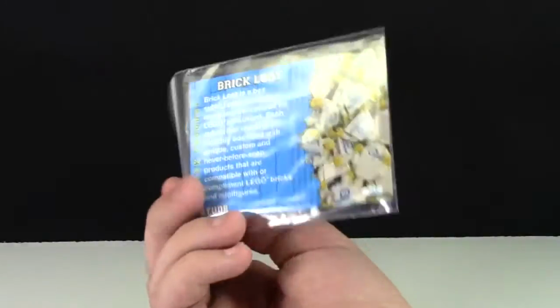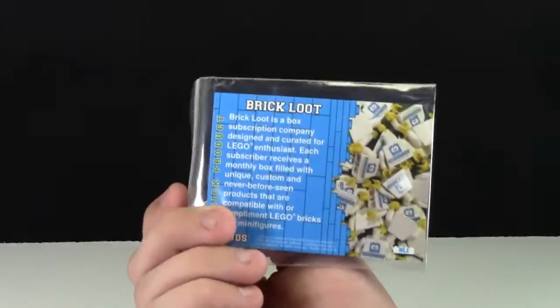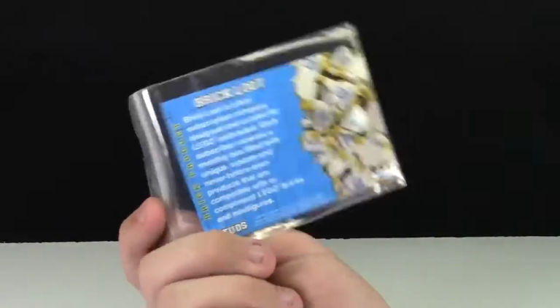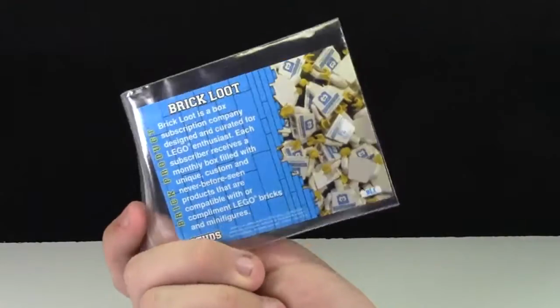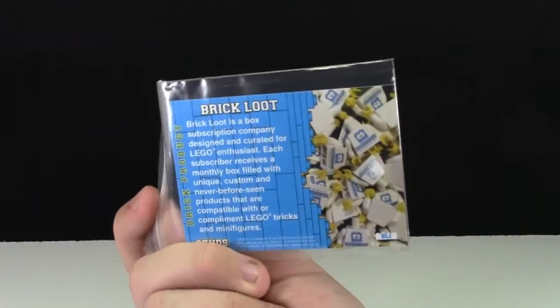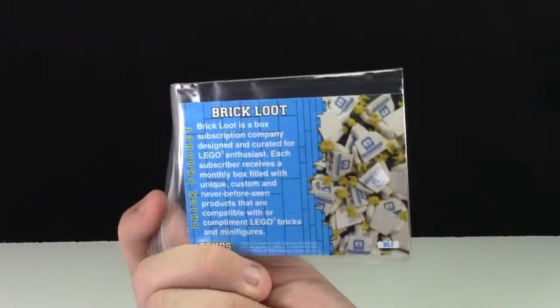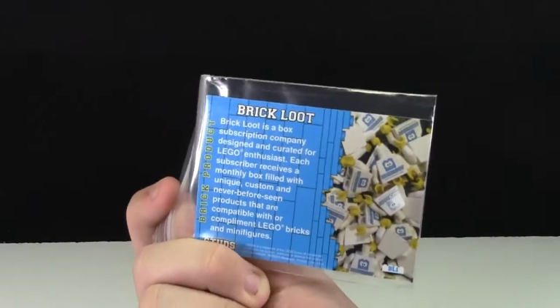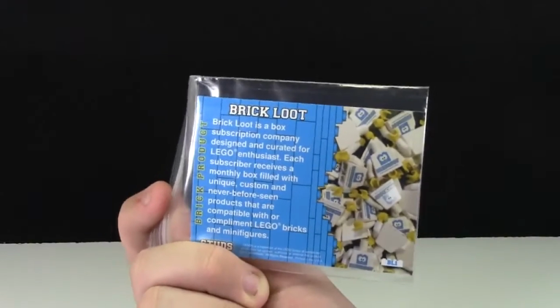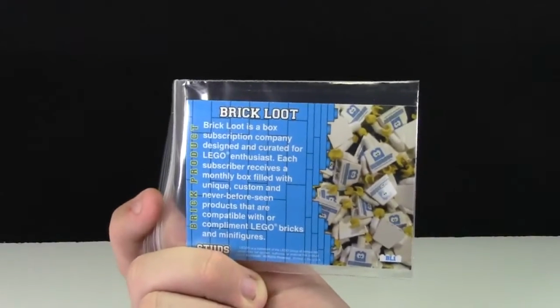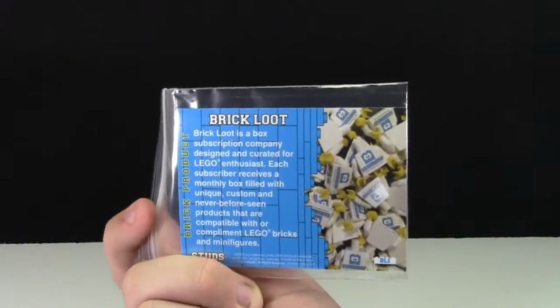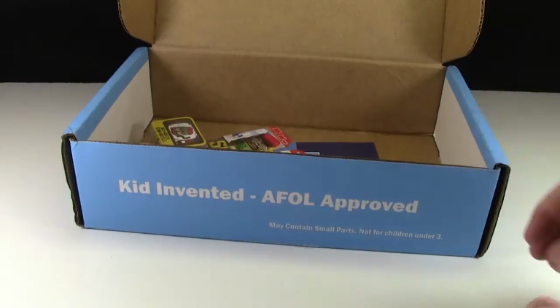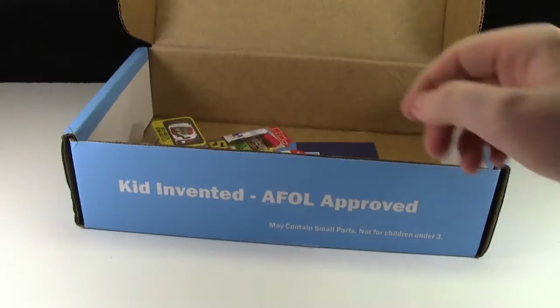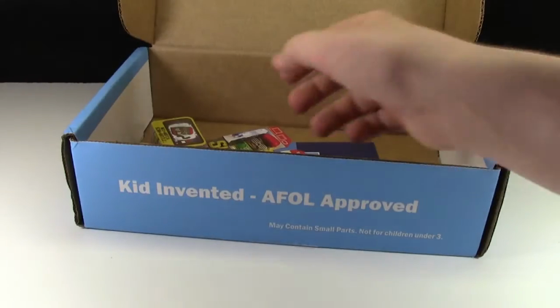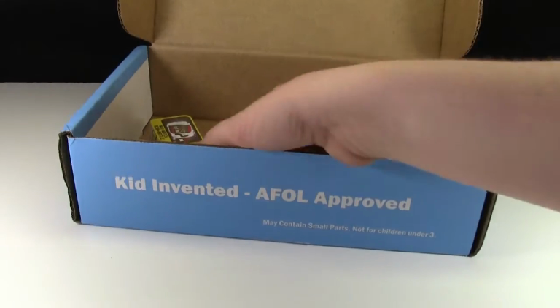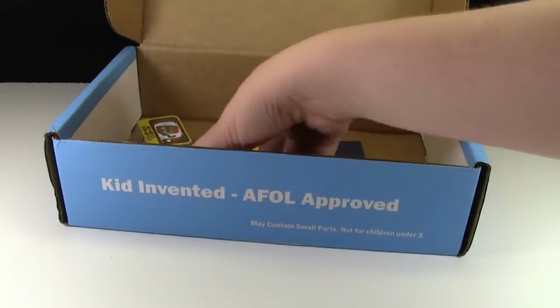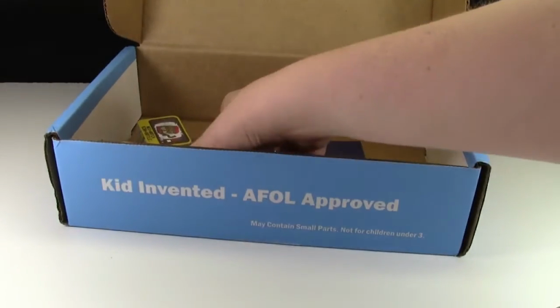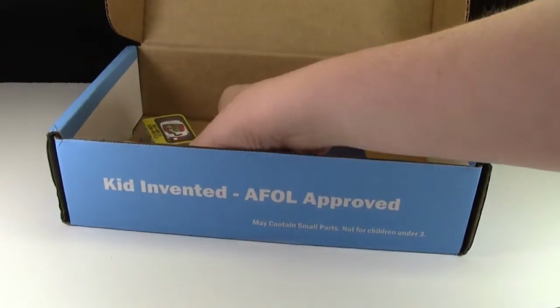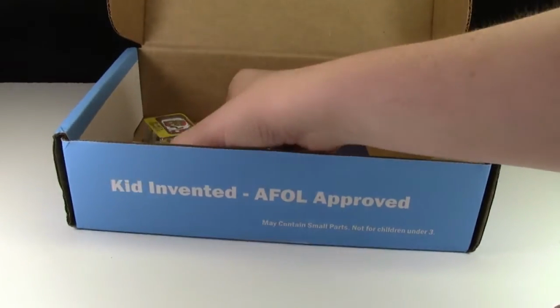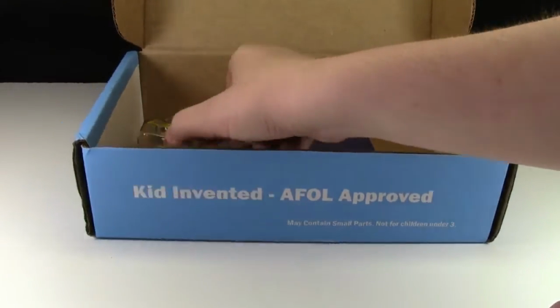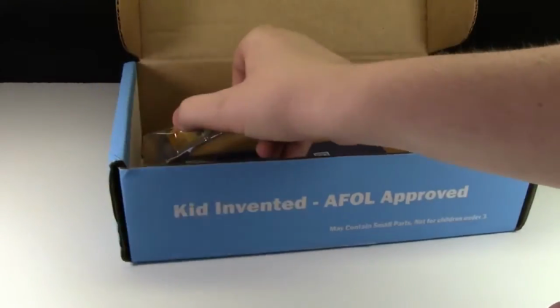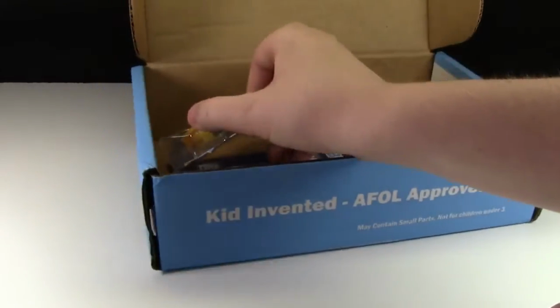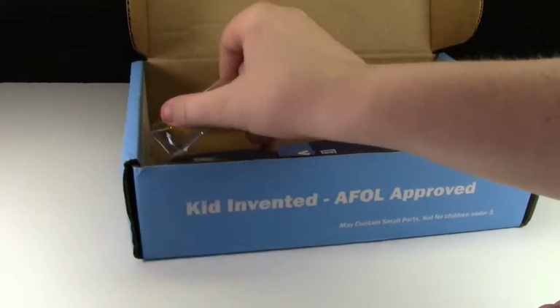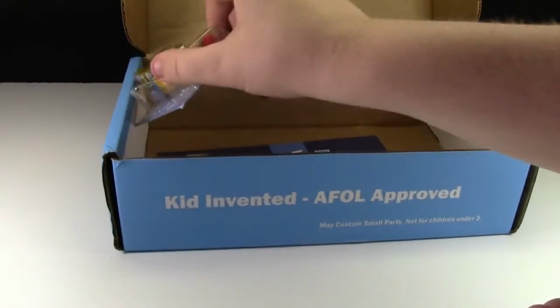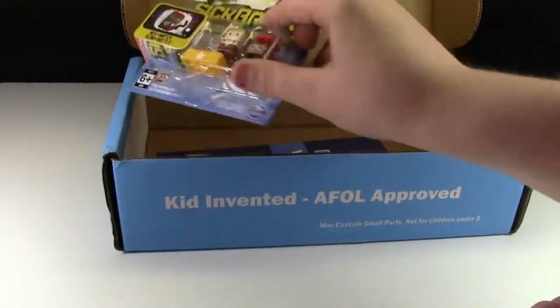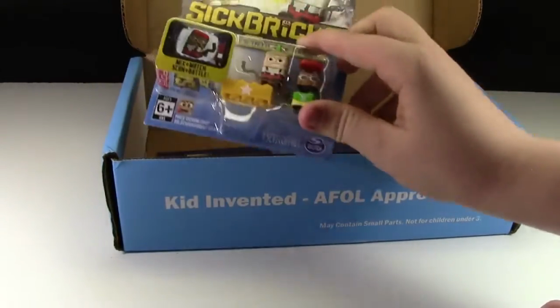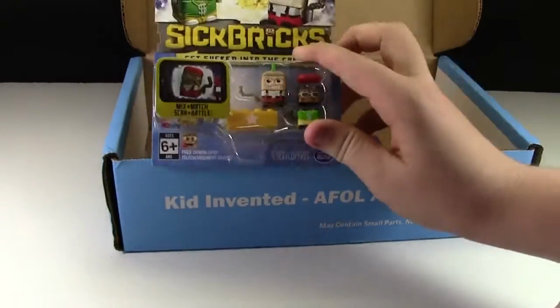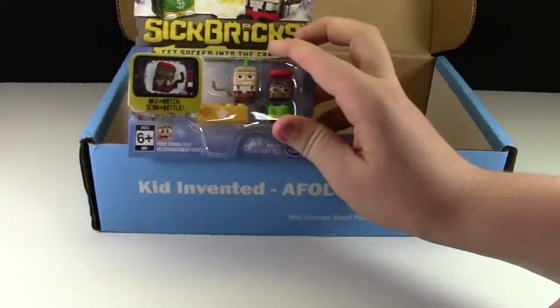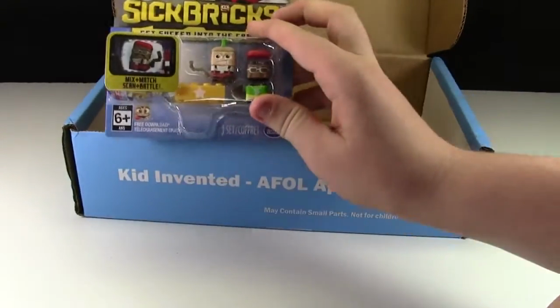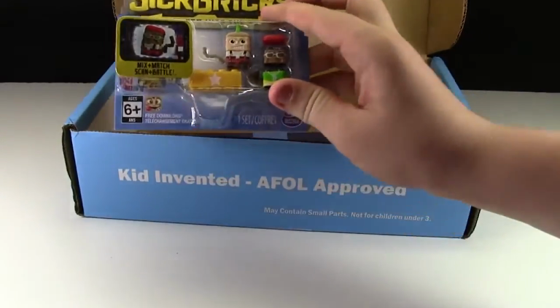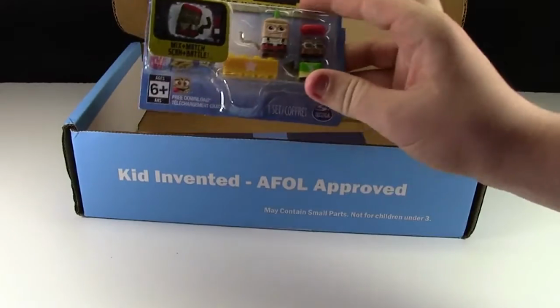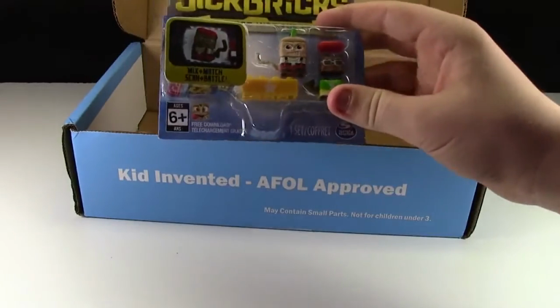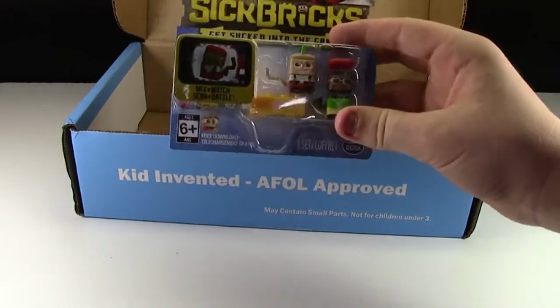Here's the back of it for those that want to see that. And finally the last item we got was this Sick Bricks.